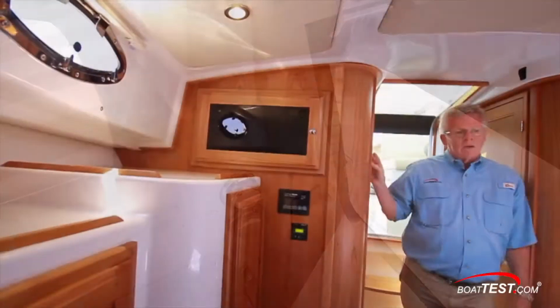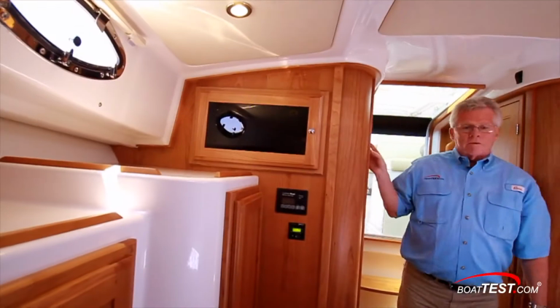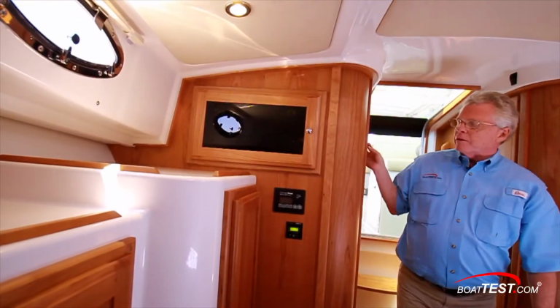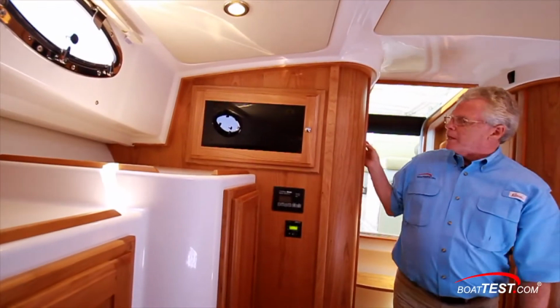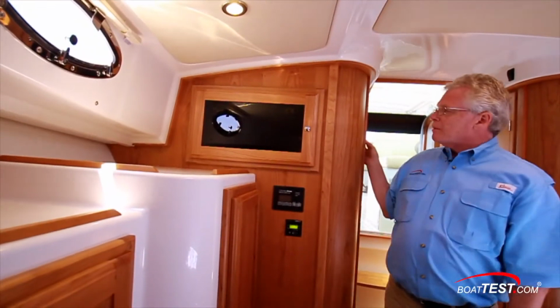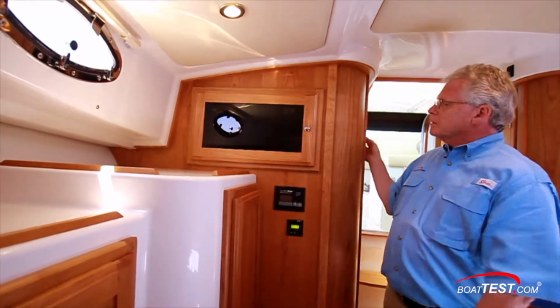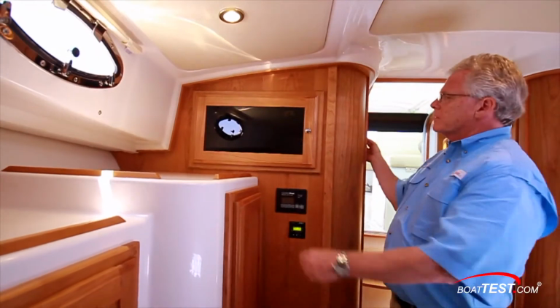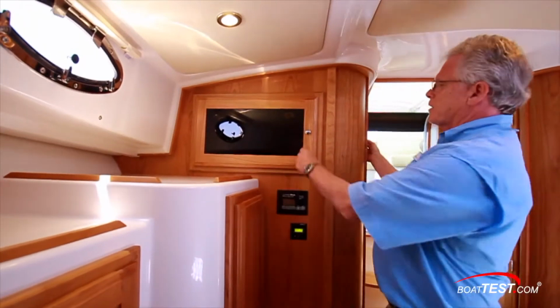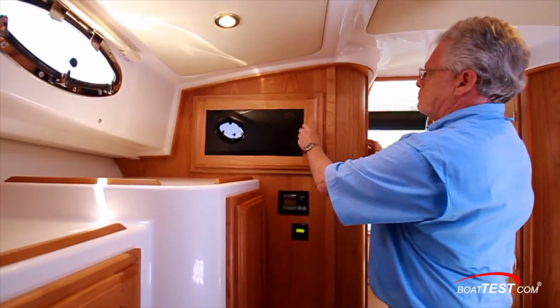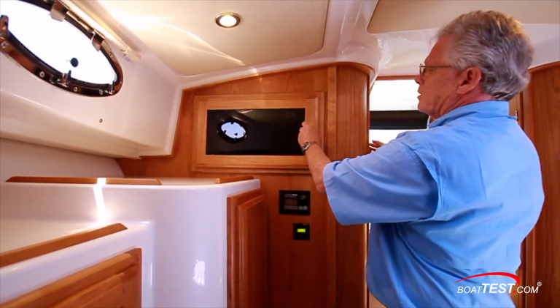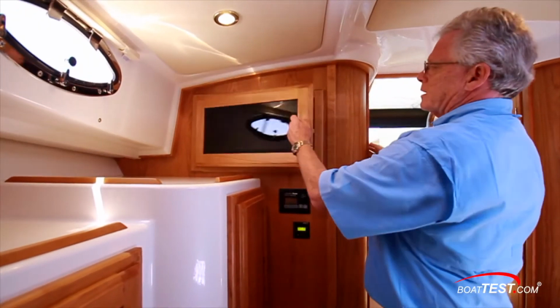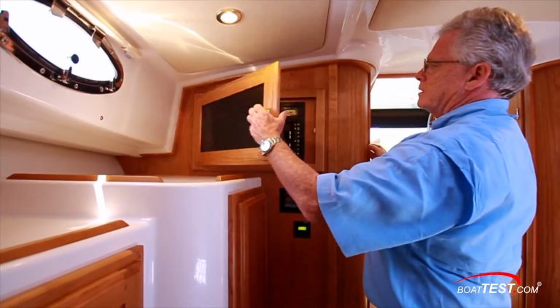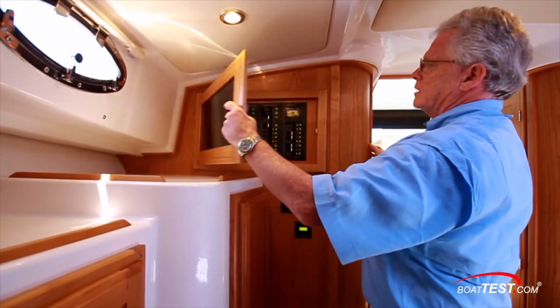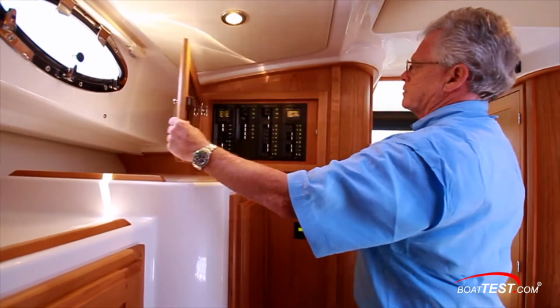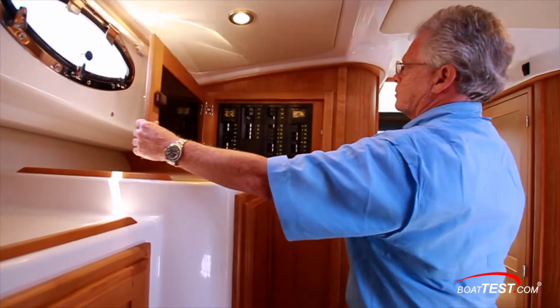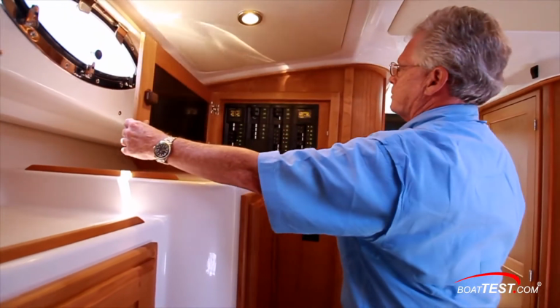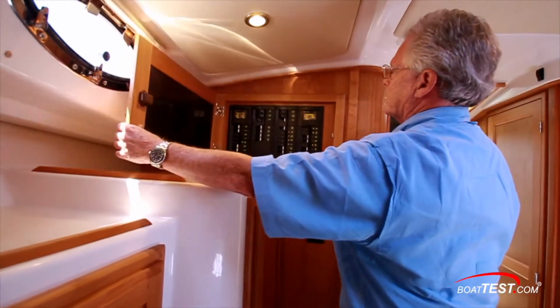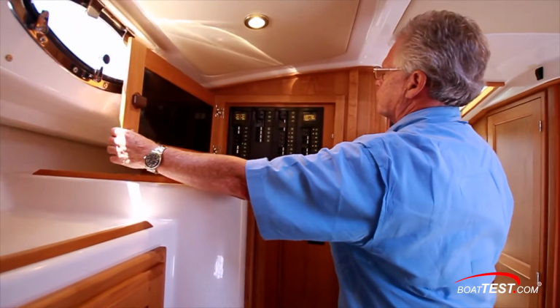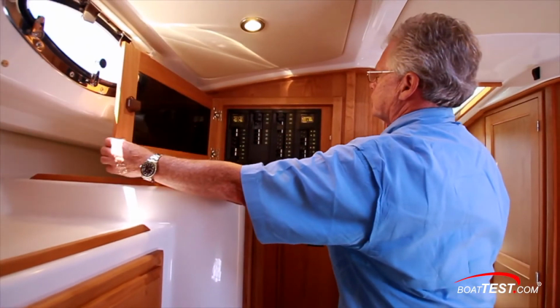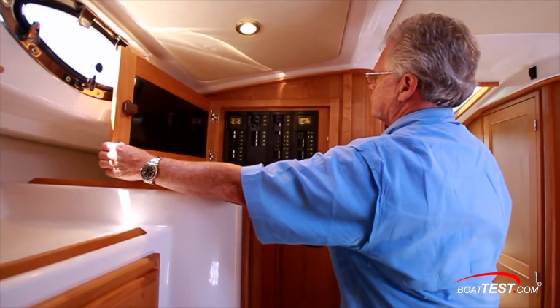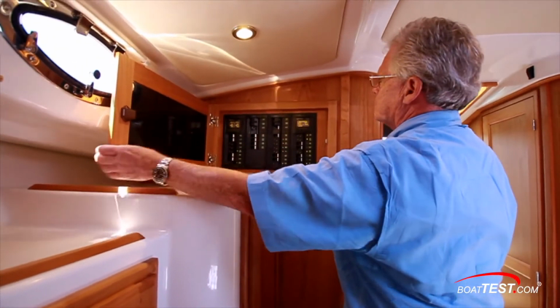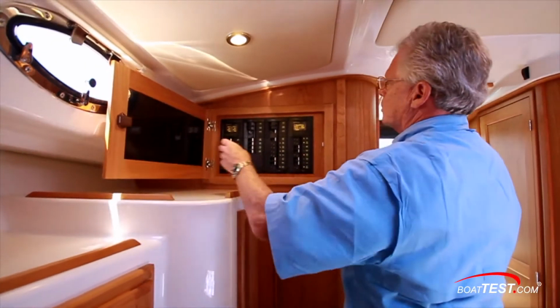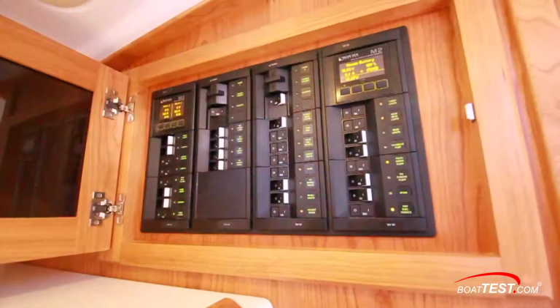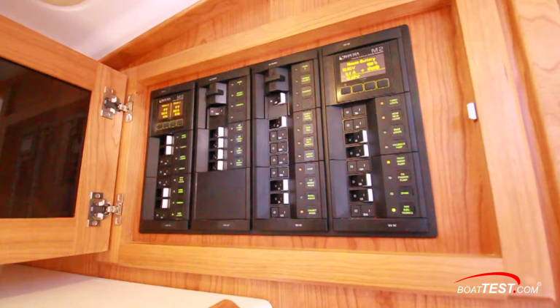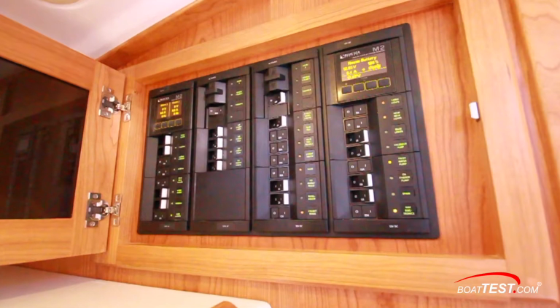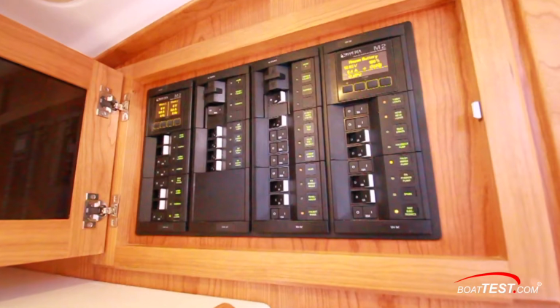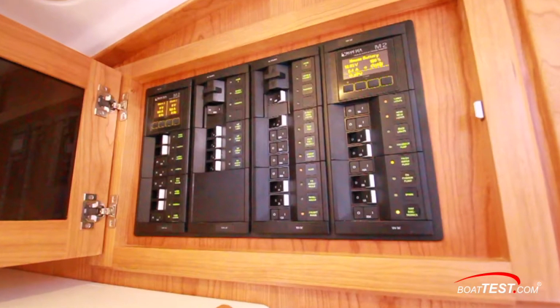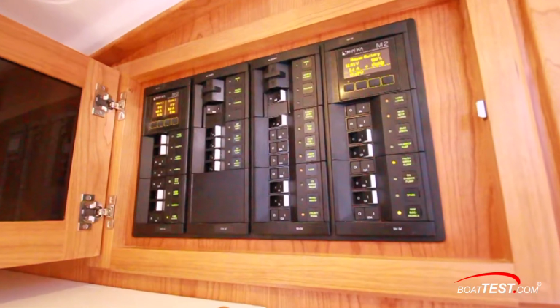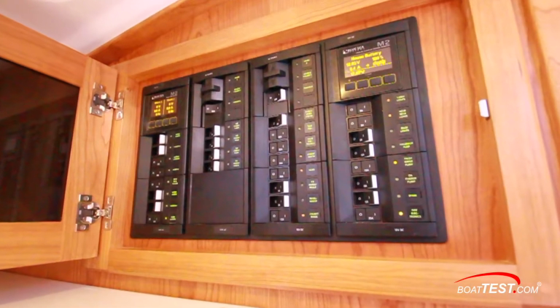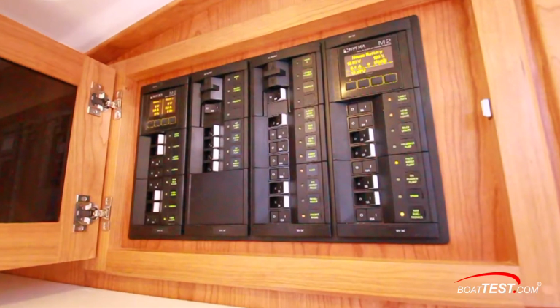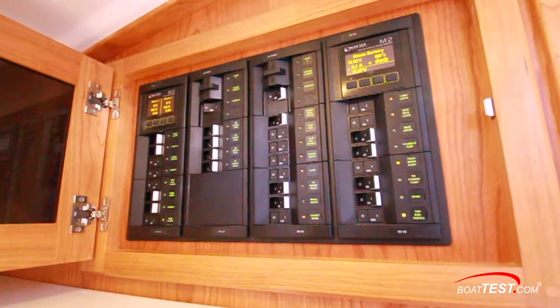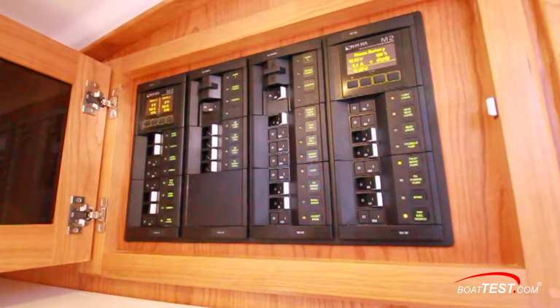Down in the cabin on this forward bulkhead, here's the ship's main electrical system — one 10-volt to one side, 12-volt to the other.